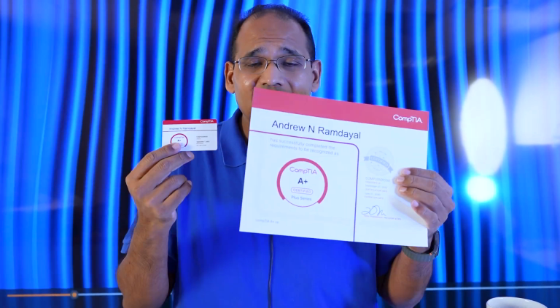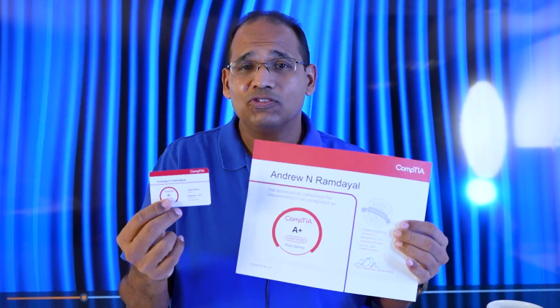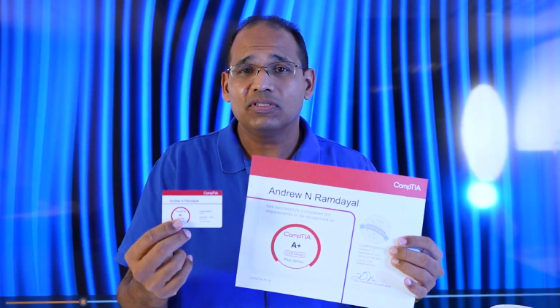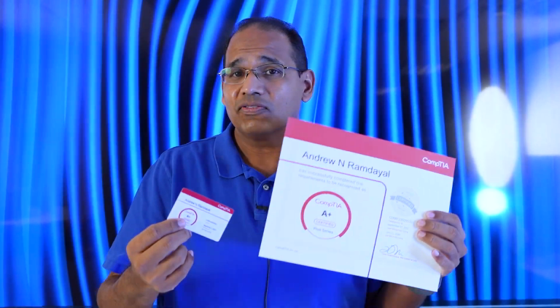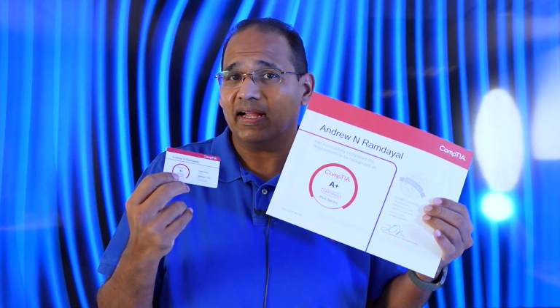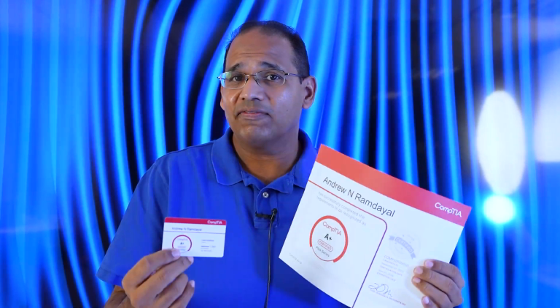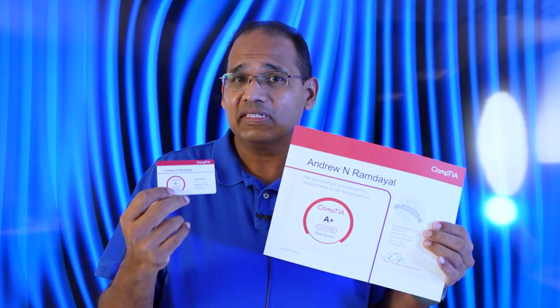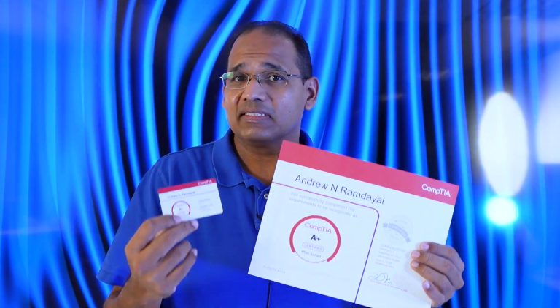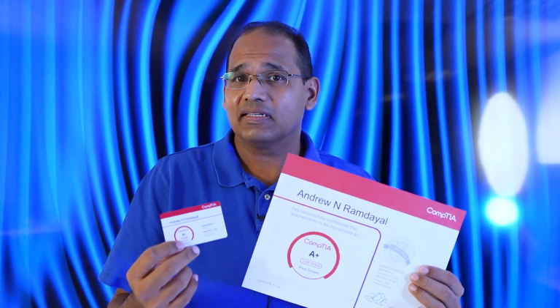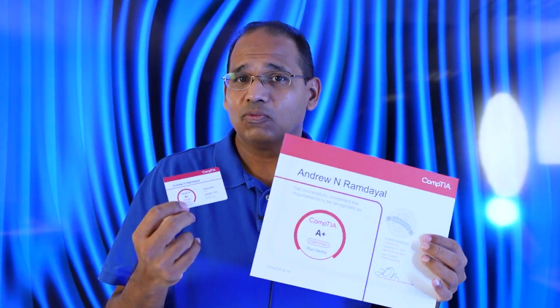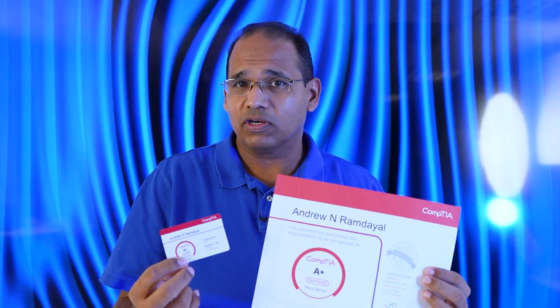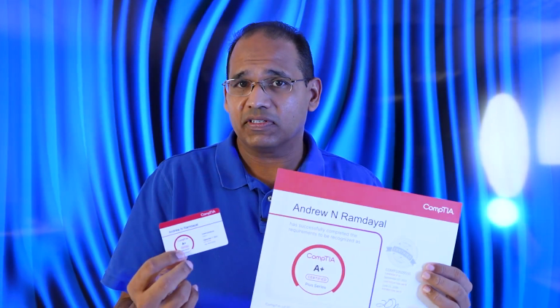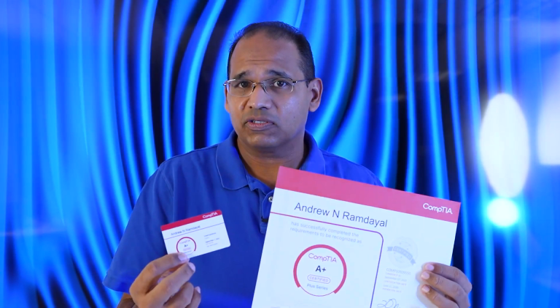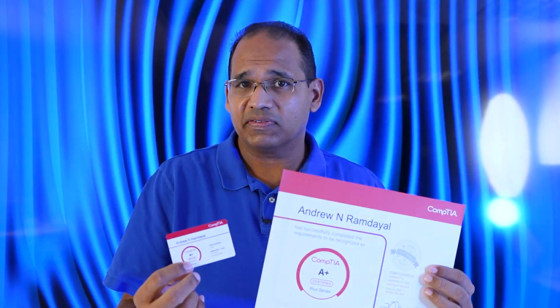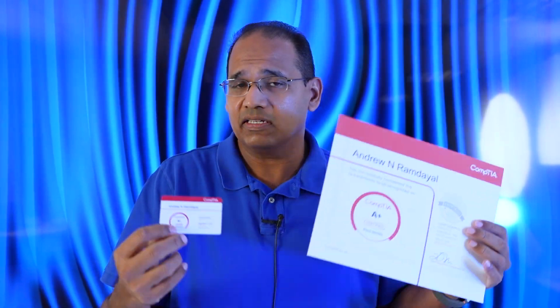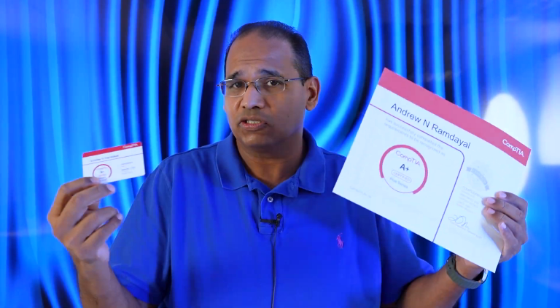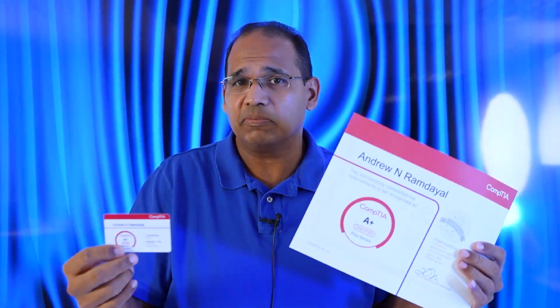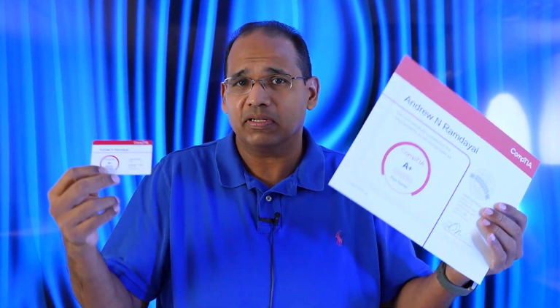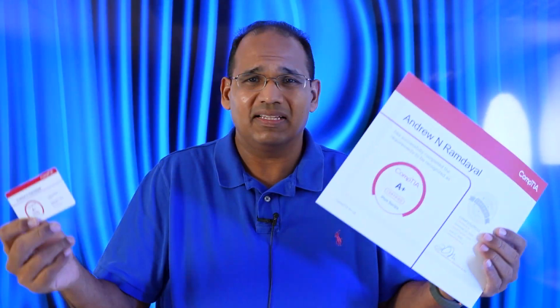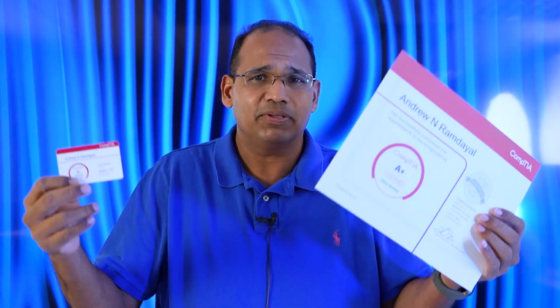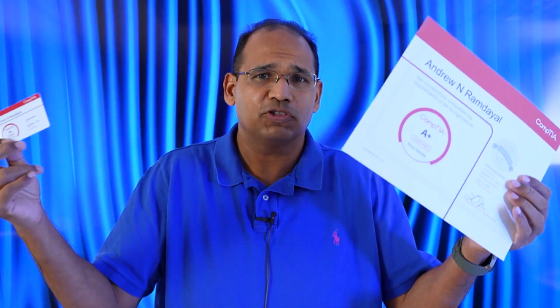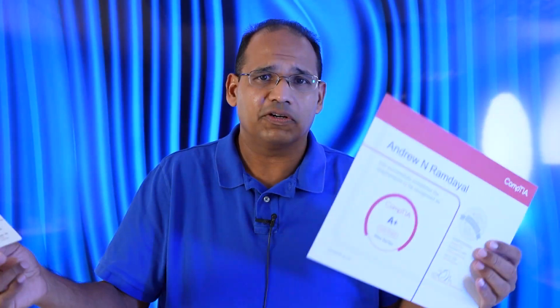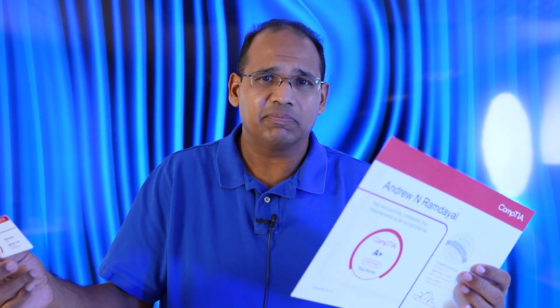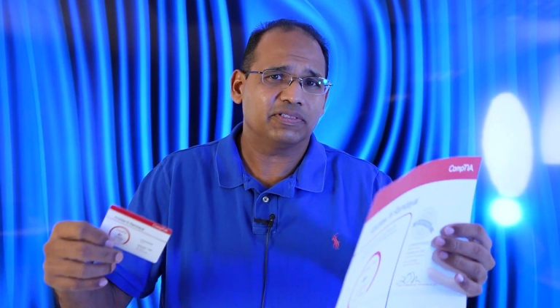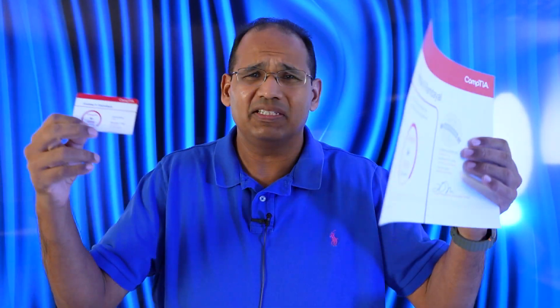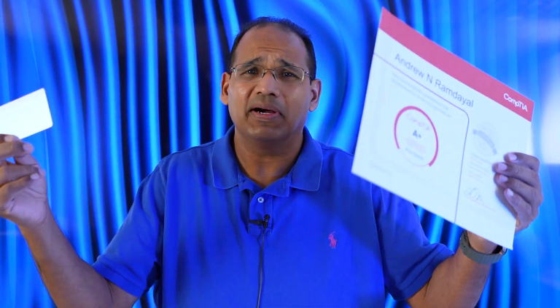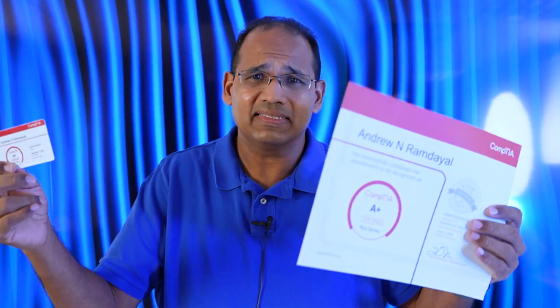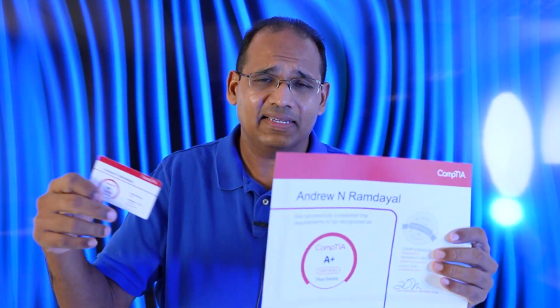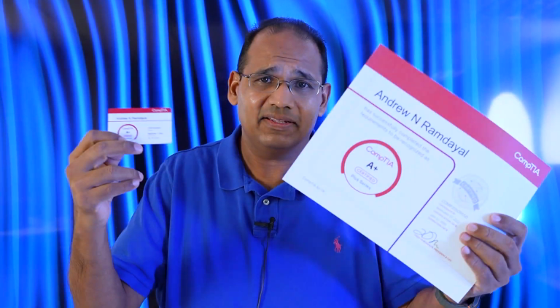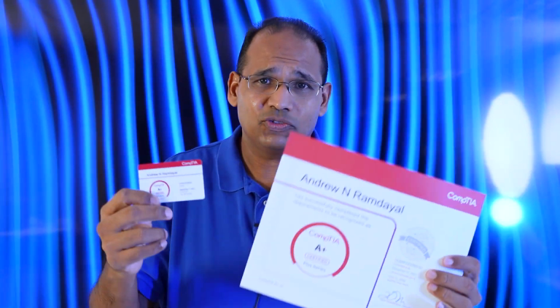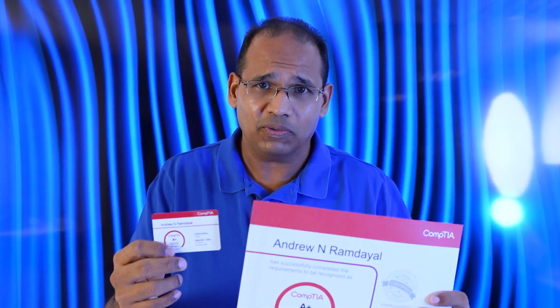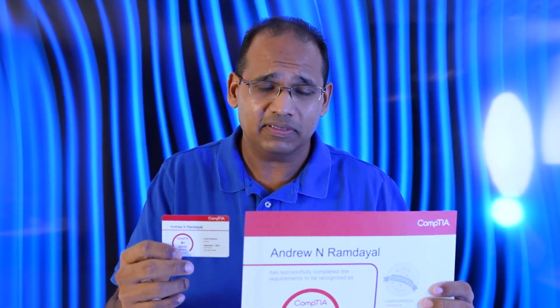They do this for every single one of their certifications — A+, Net+, Security+, CySA+, and so on.